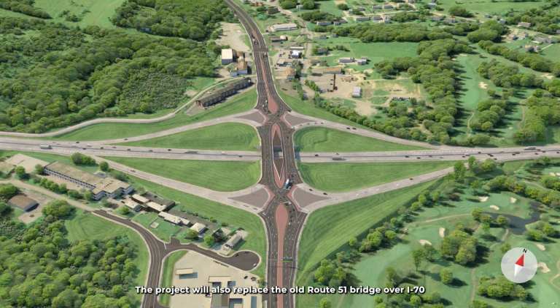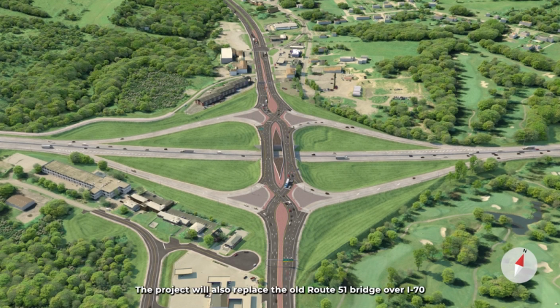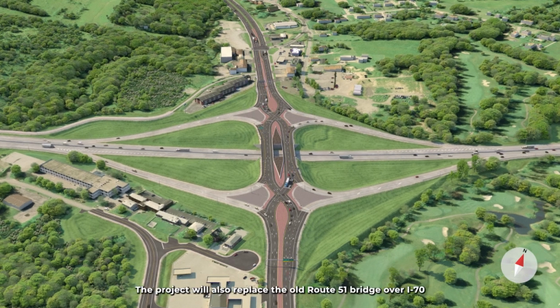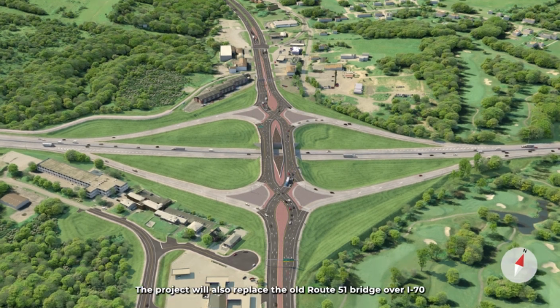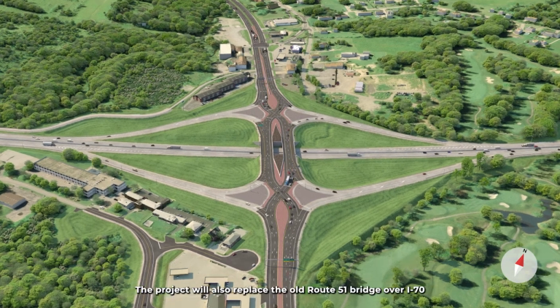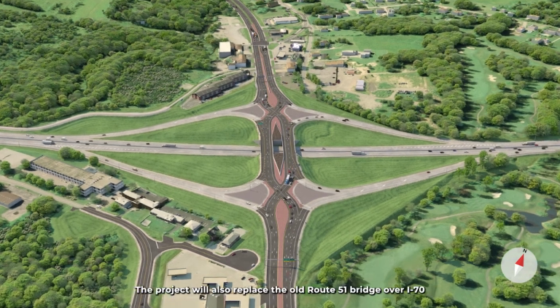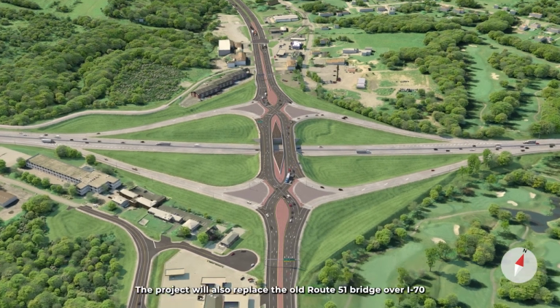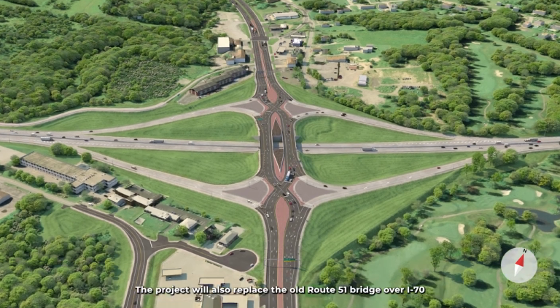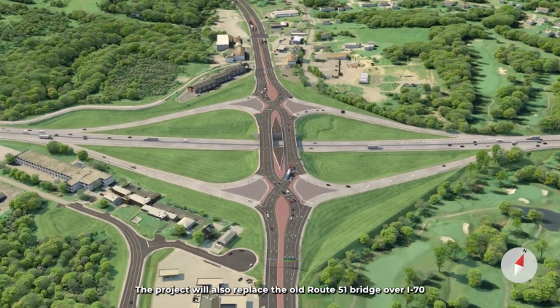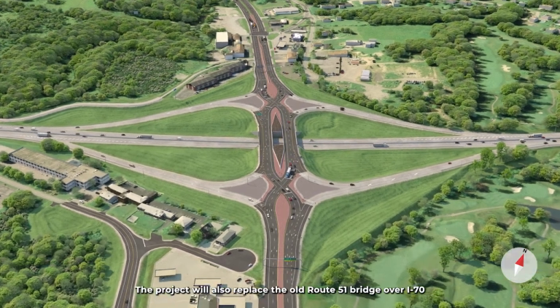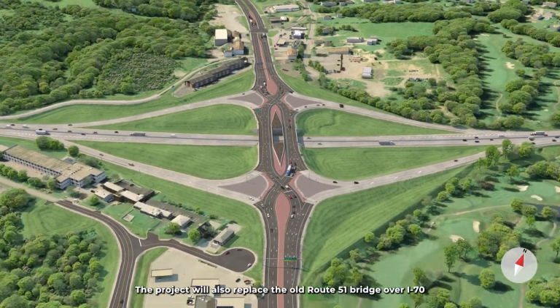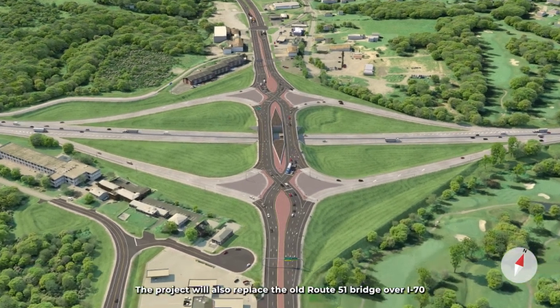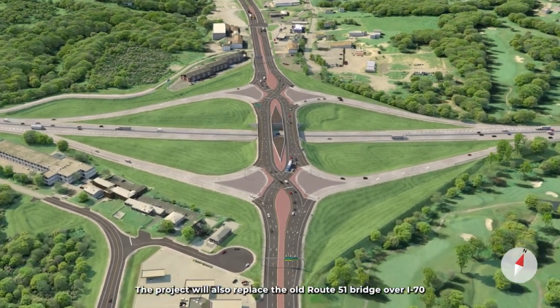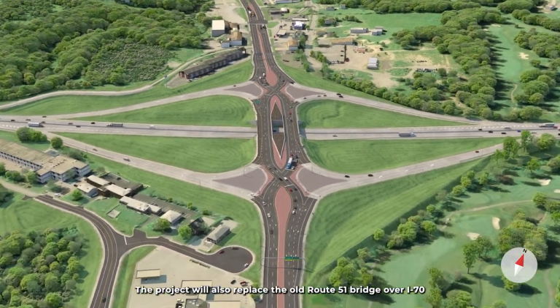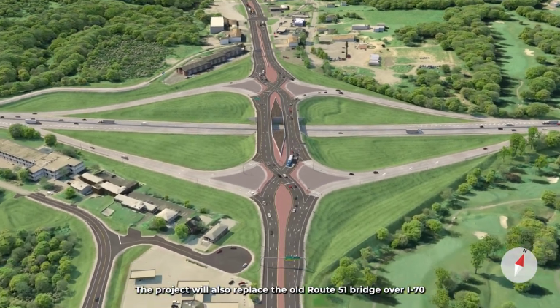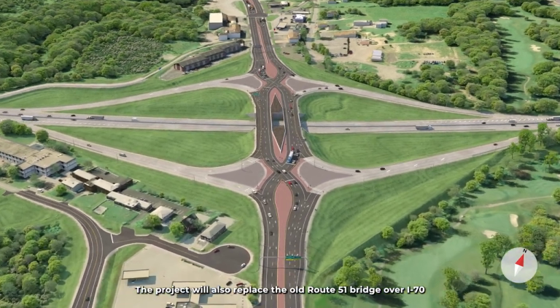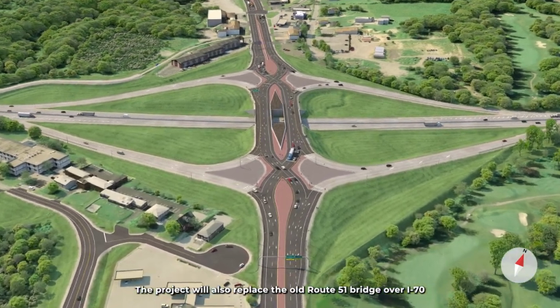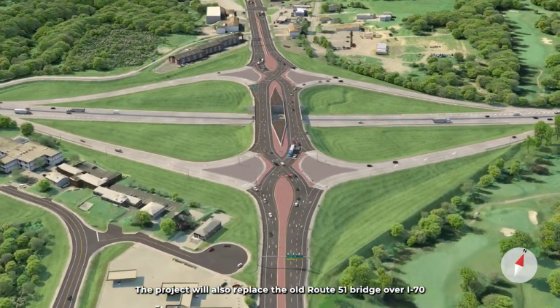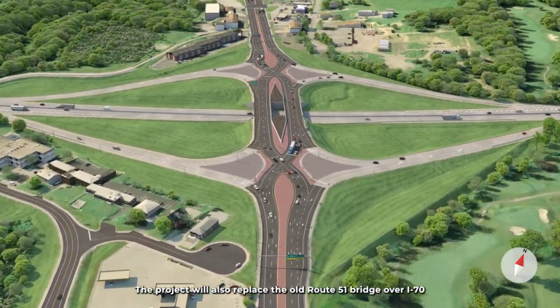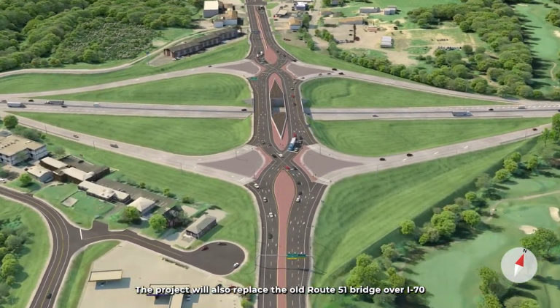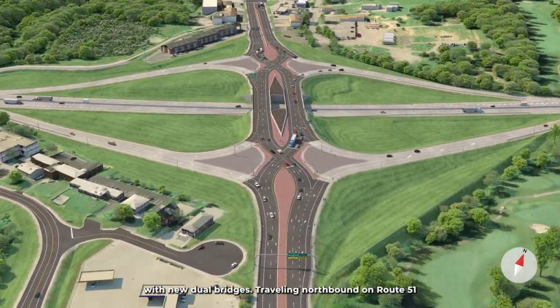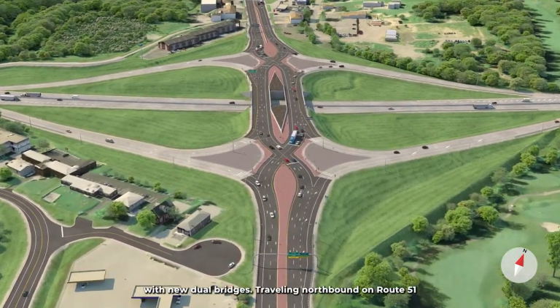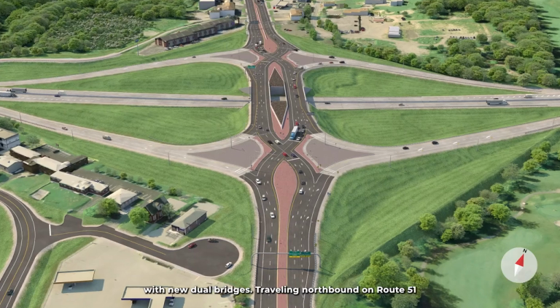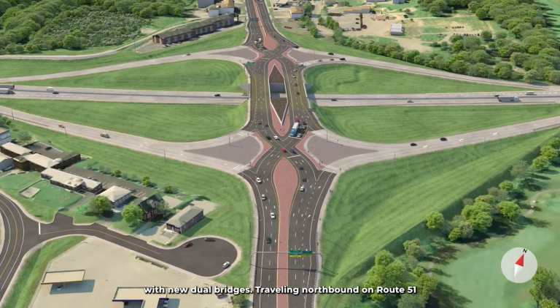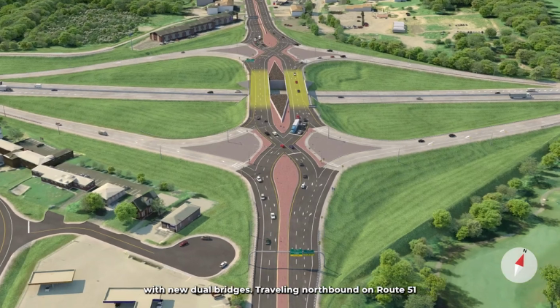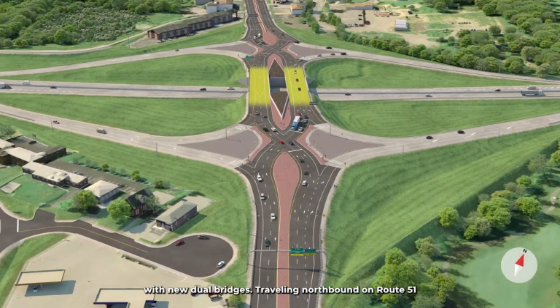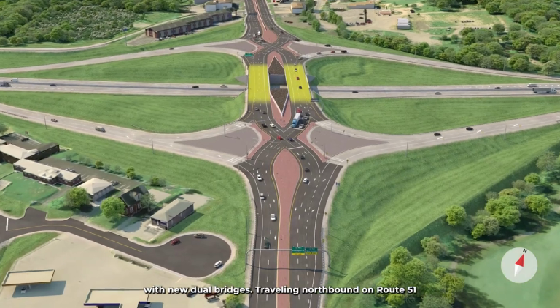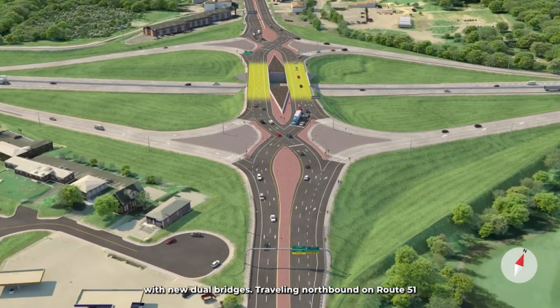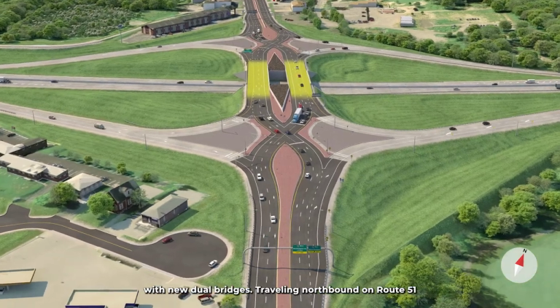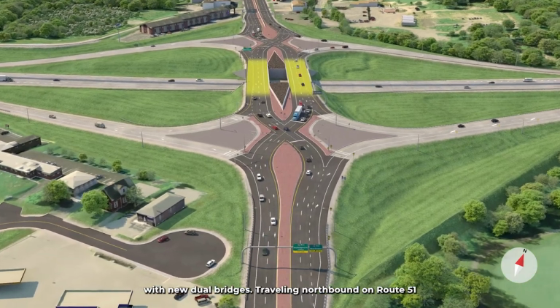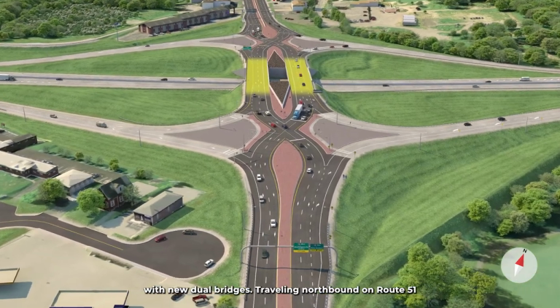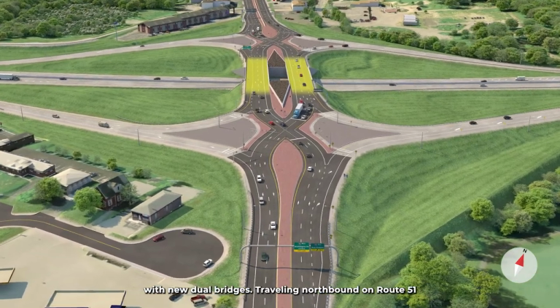The project will also replace the old Route 51 bridge over I-70 with new dual bridges.